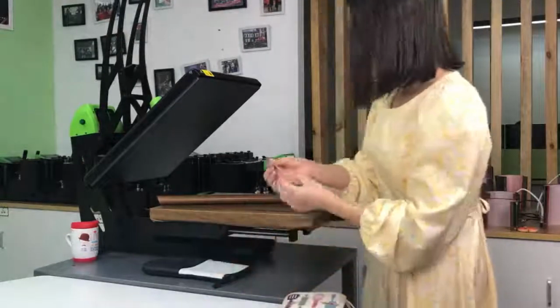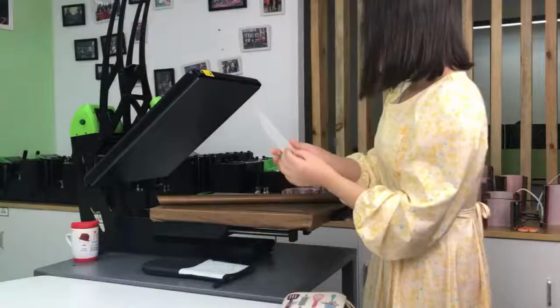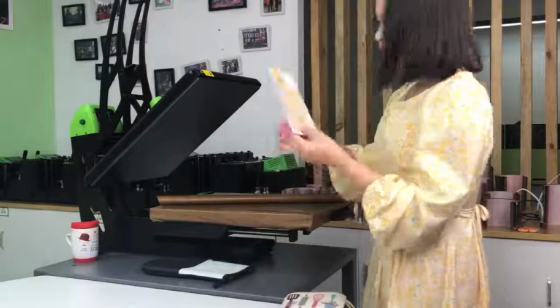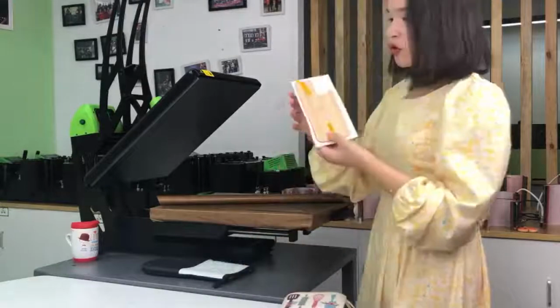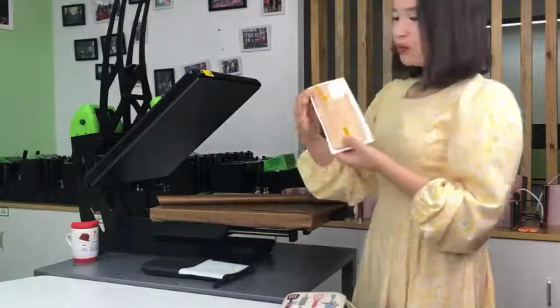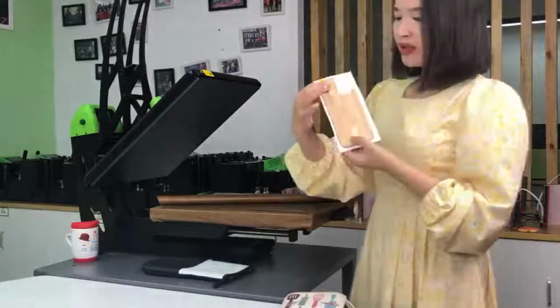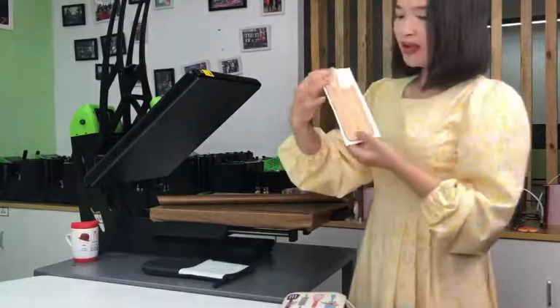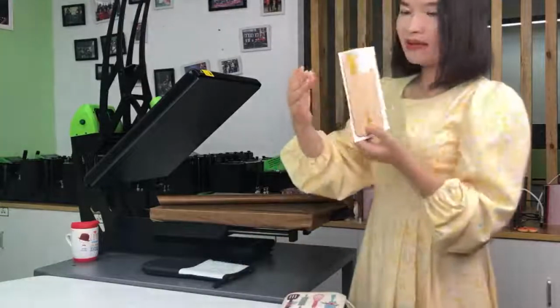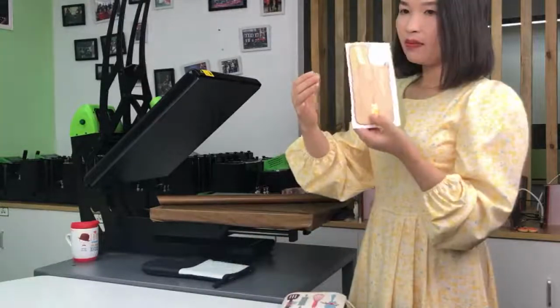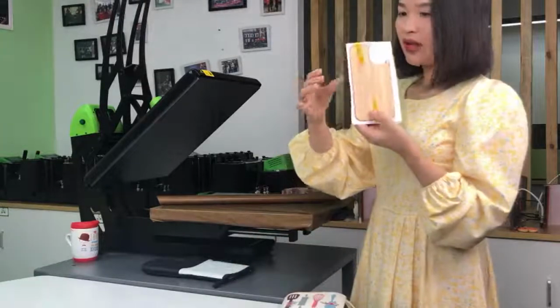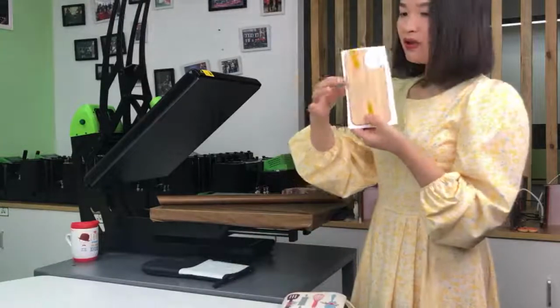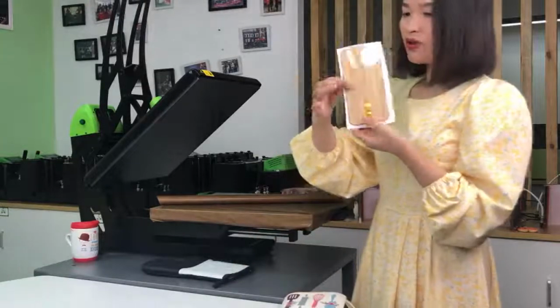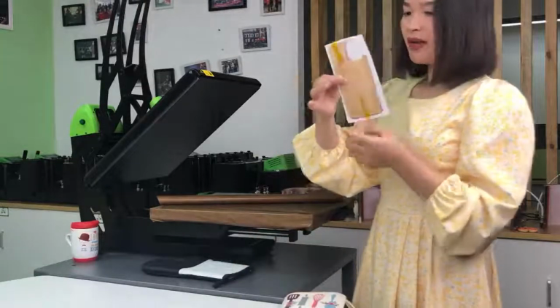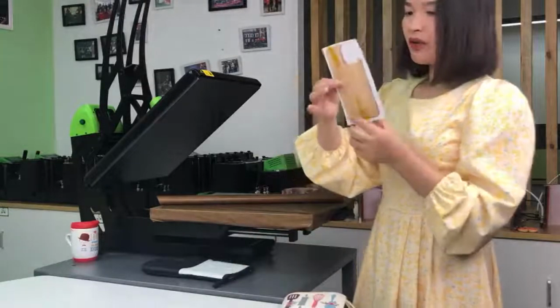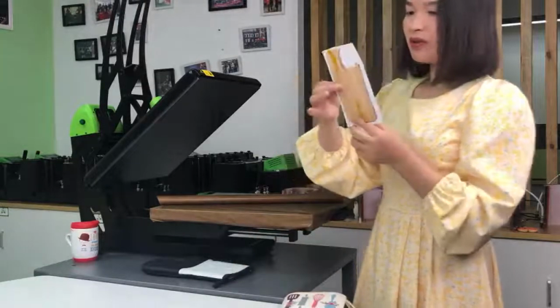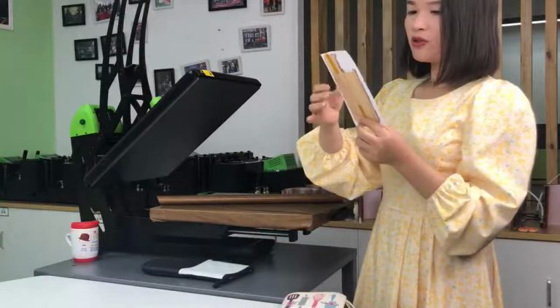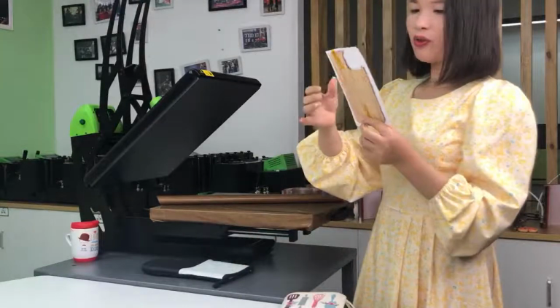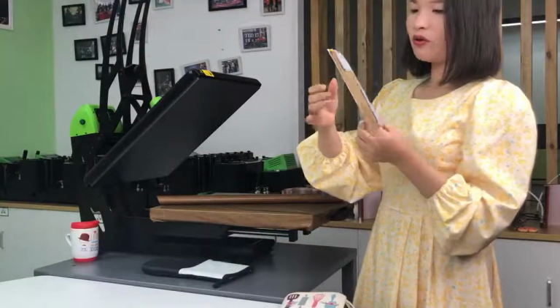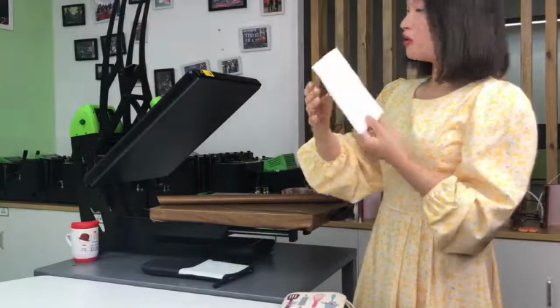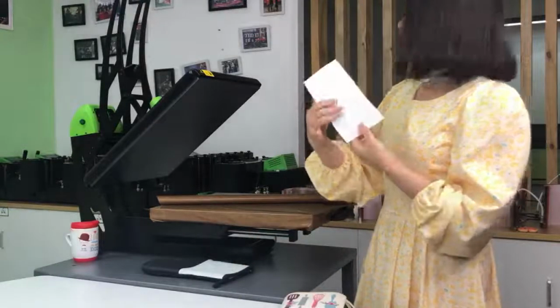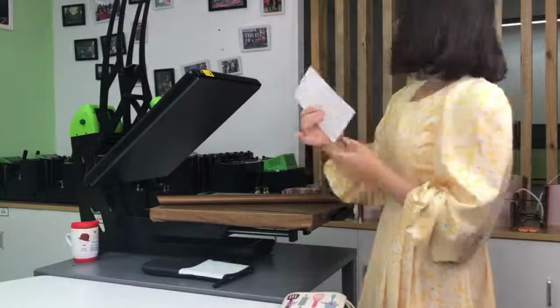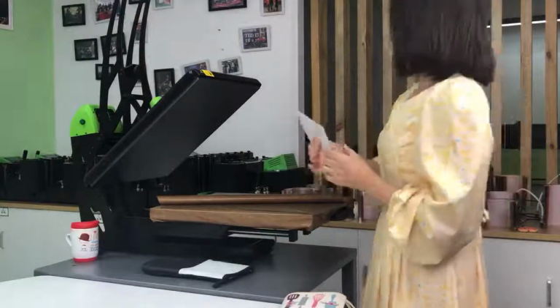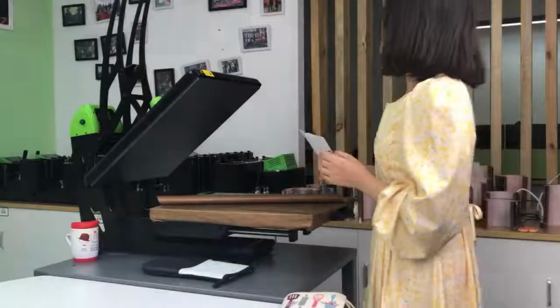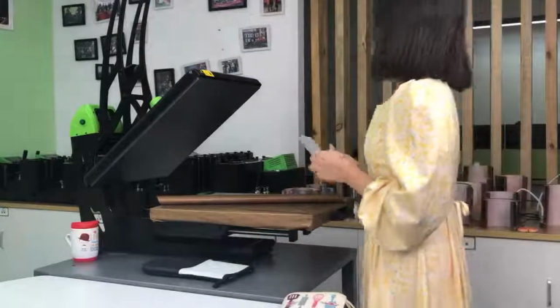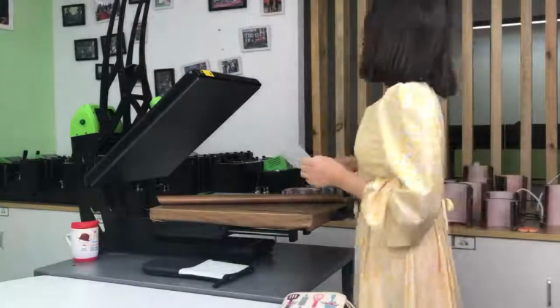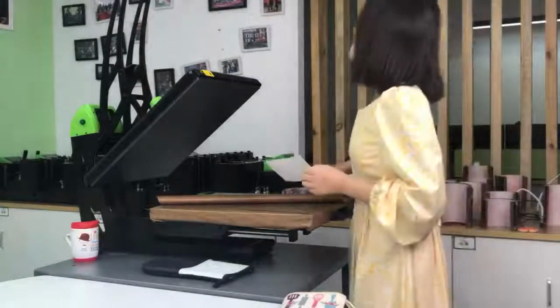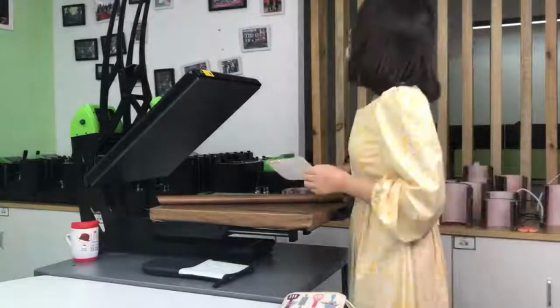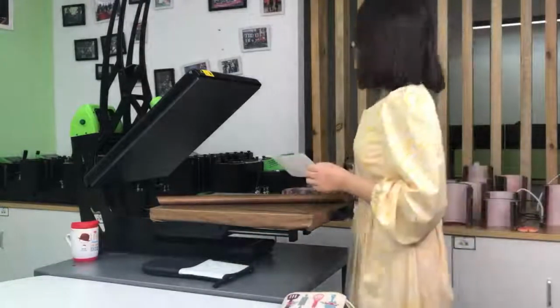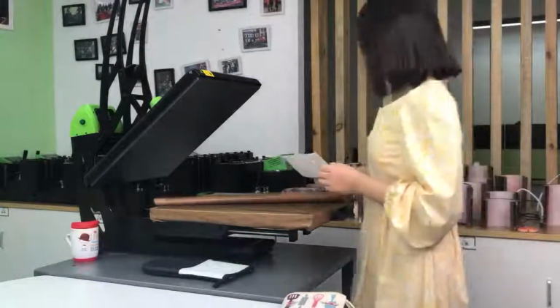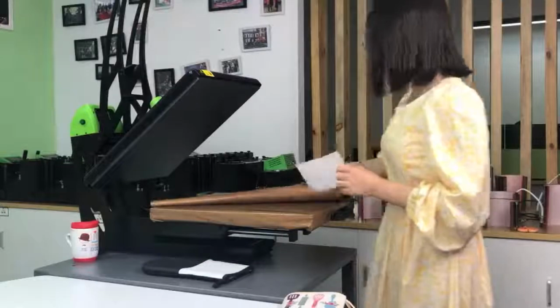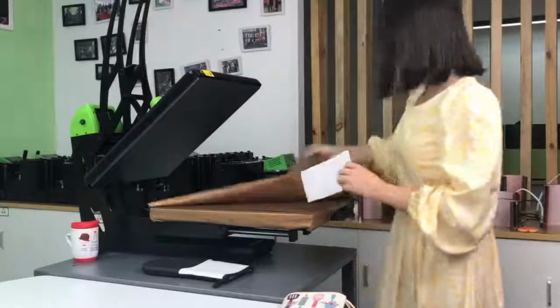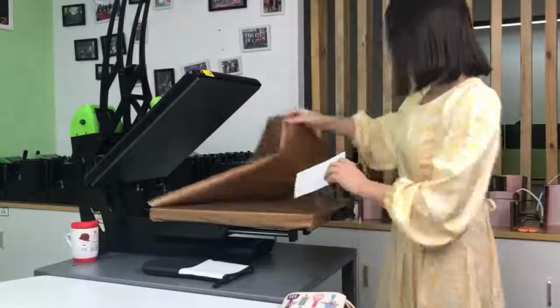Next I'm going to print the bamboo insert. The bamboo insert also uses 60 seconds.